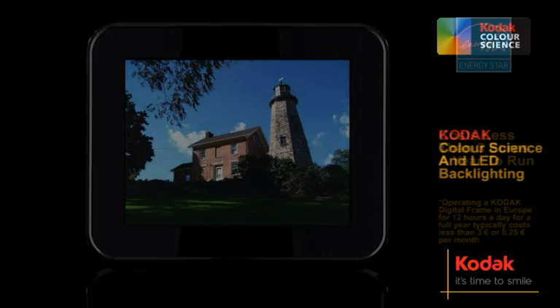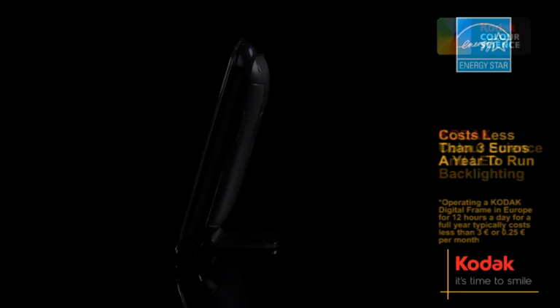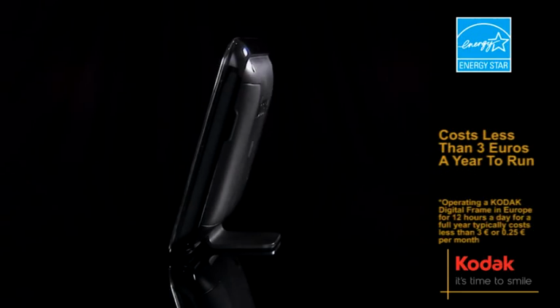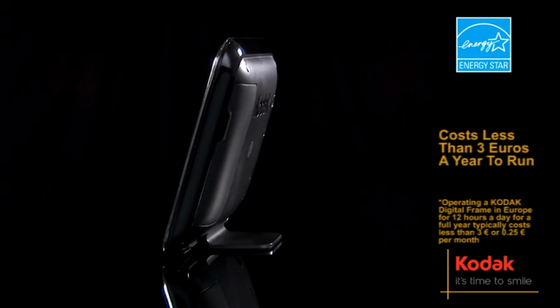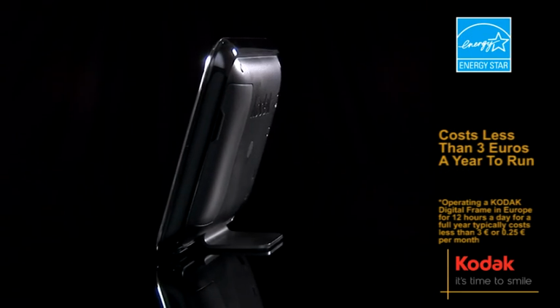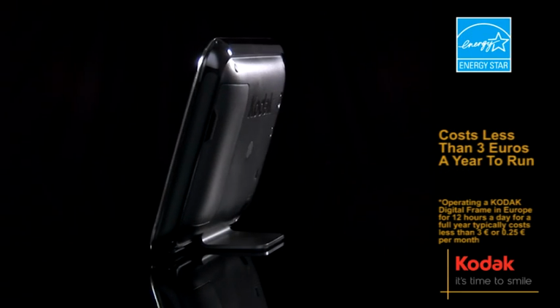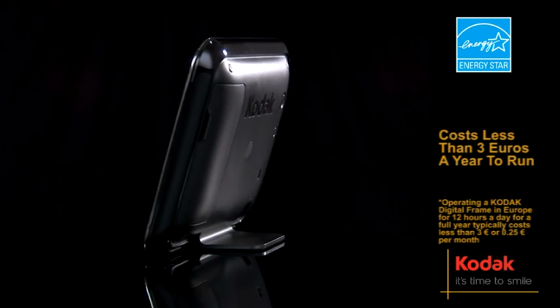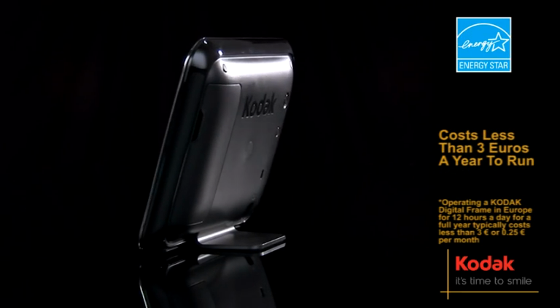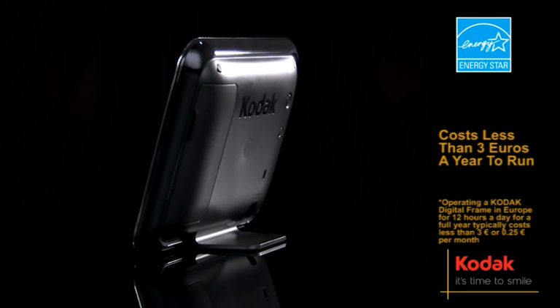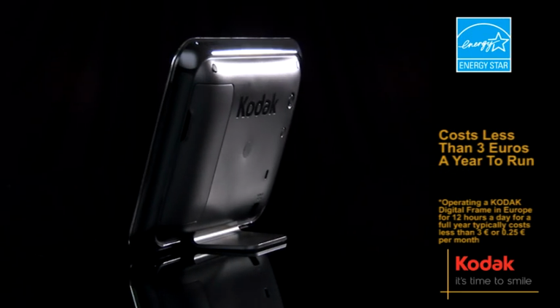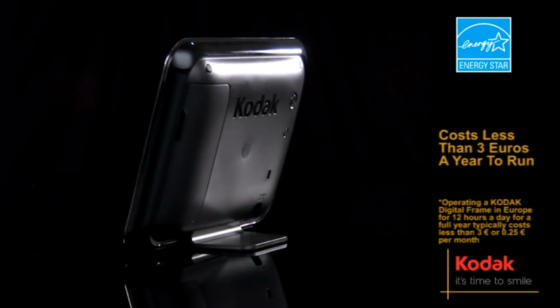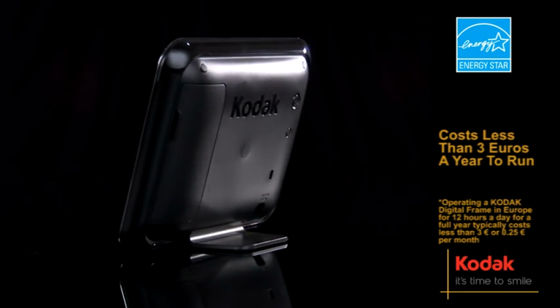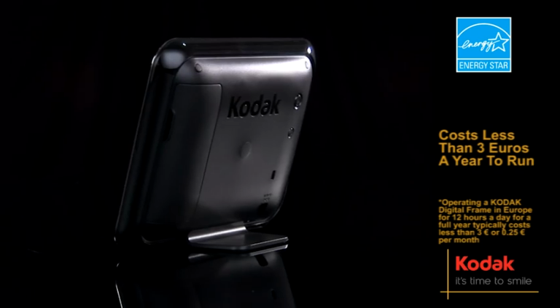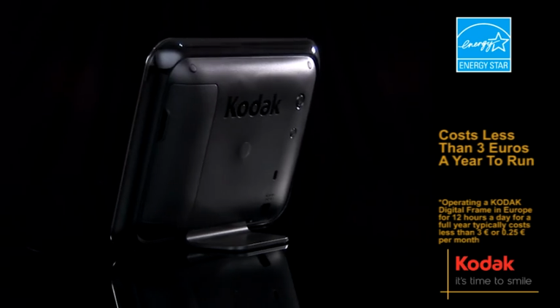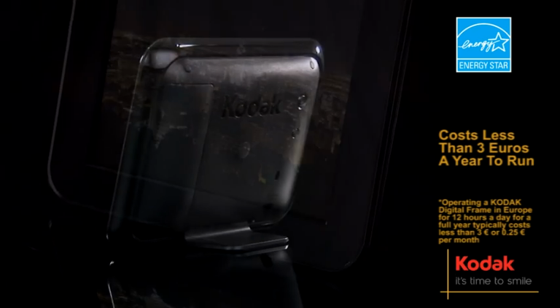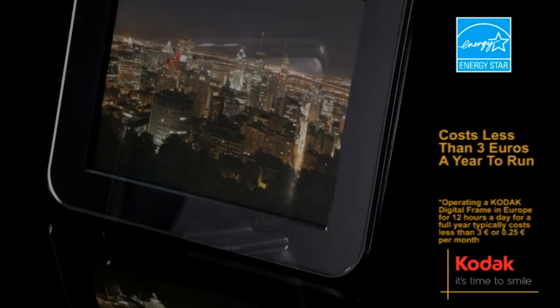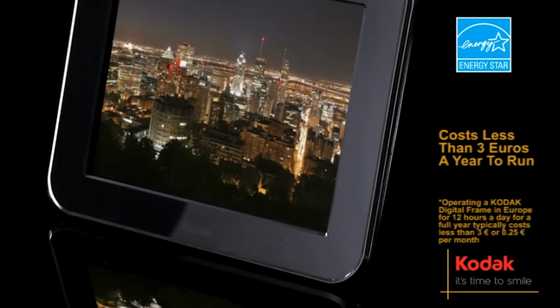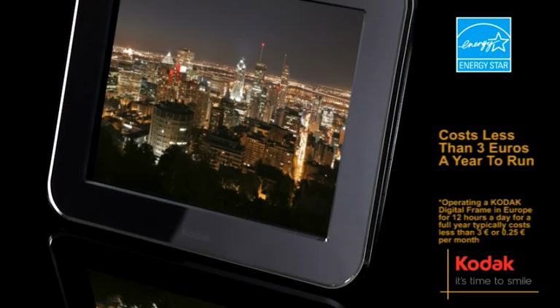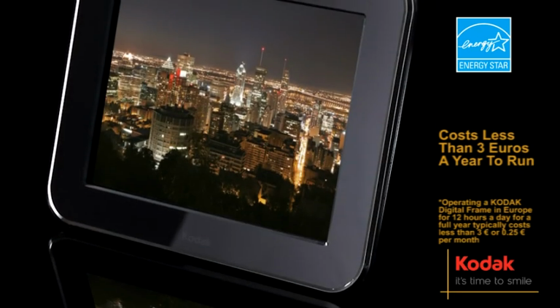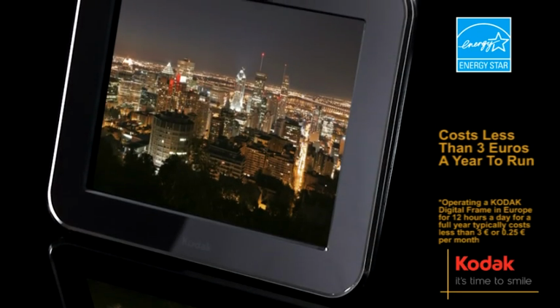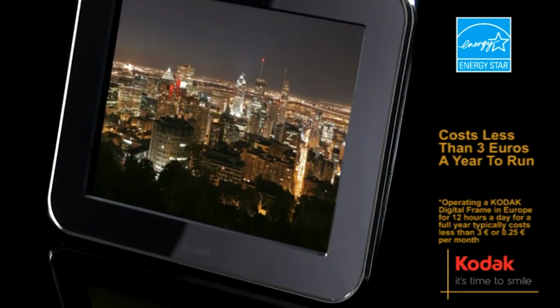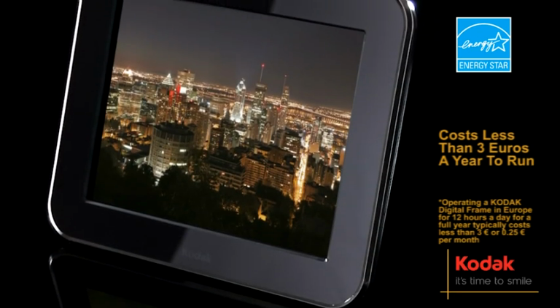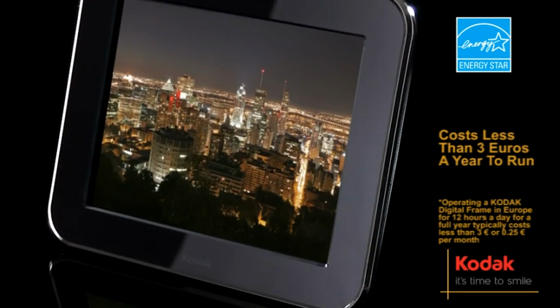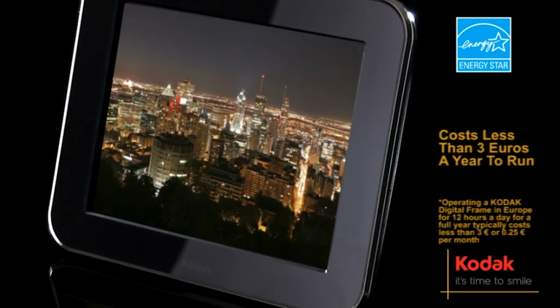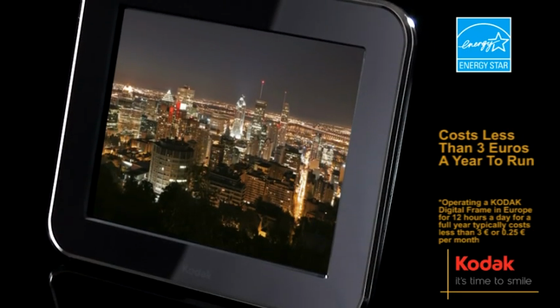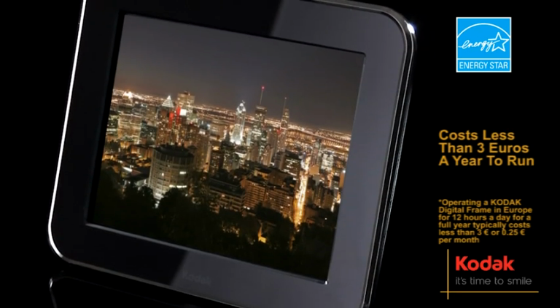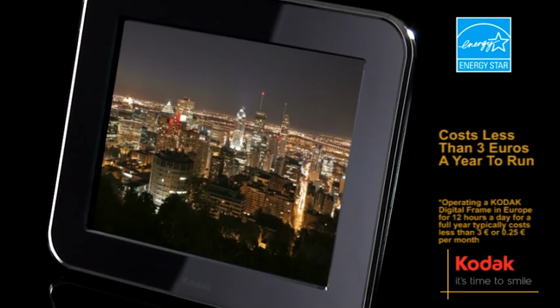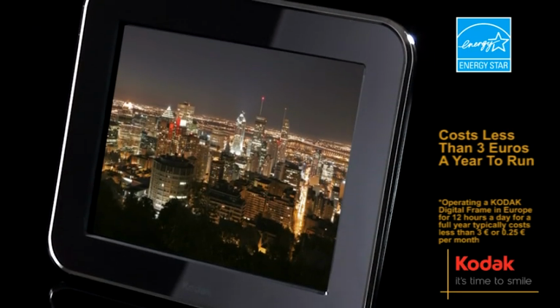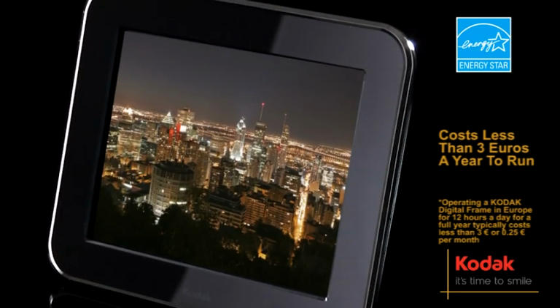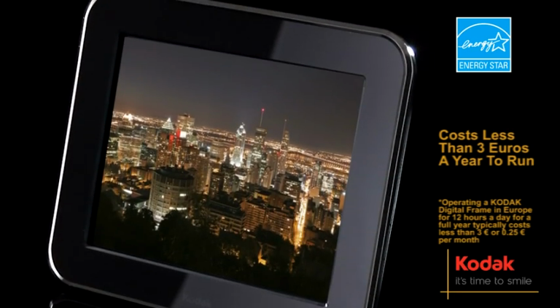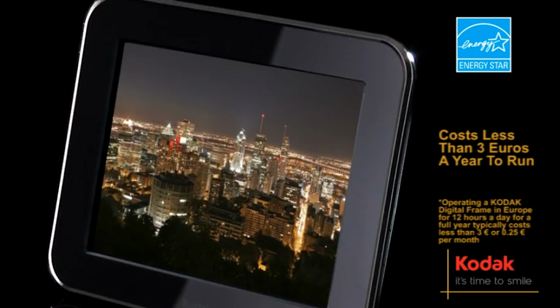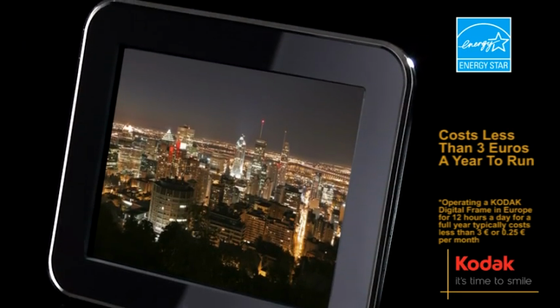The Pulse is Energy Star qualified and operating it for 12 hours a day for a full year costs less than €3.